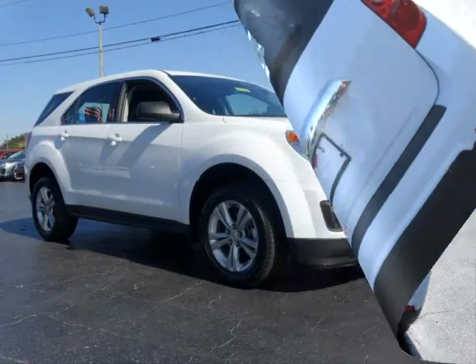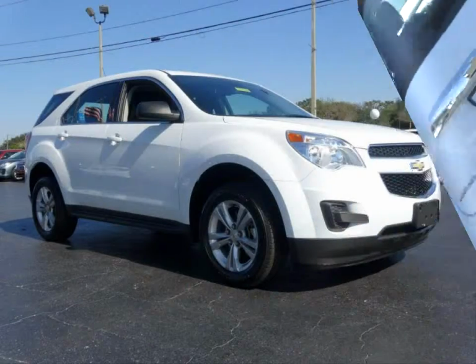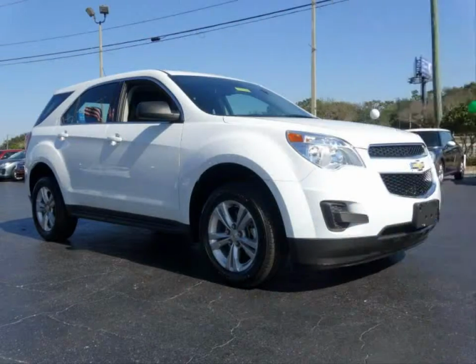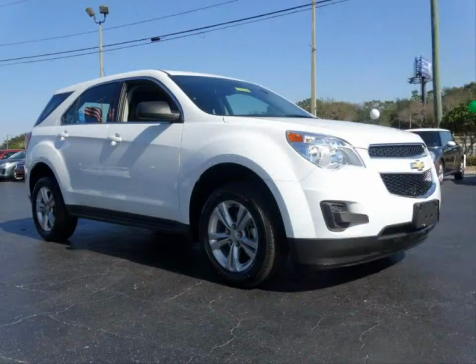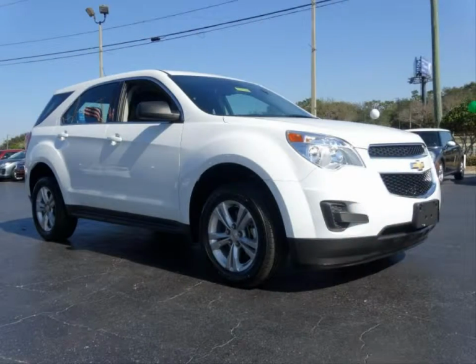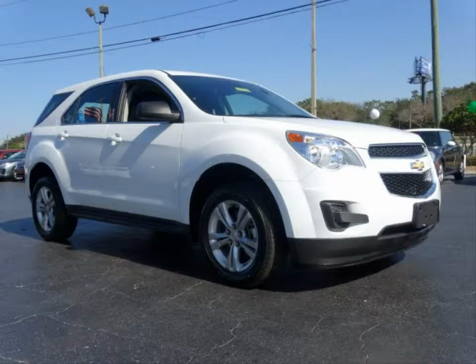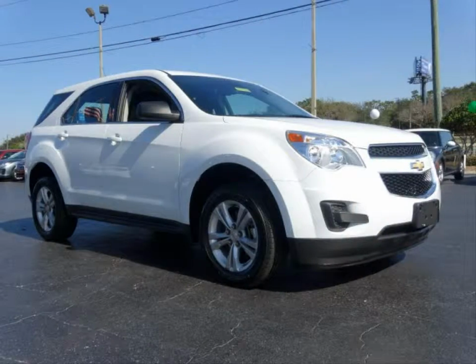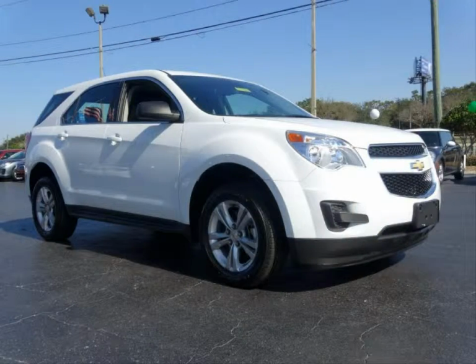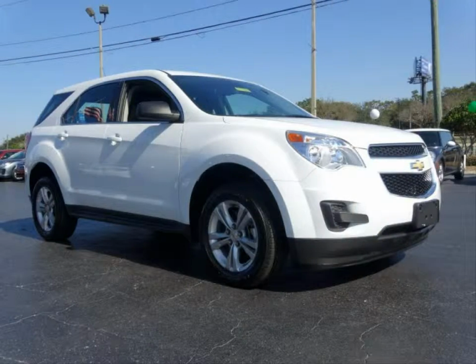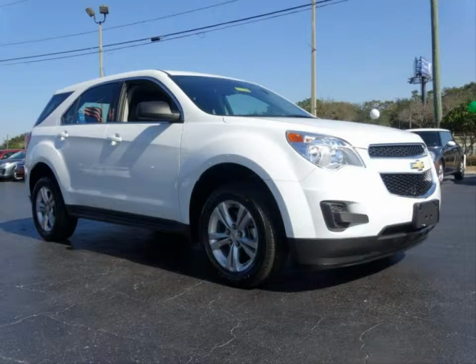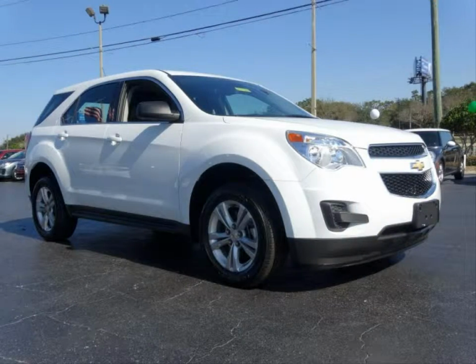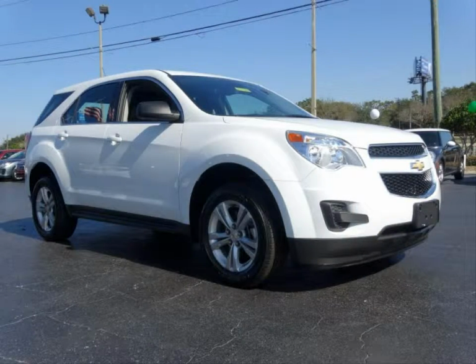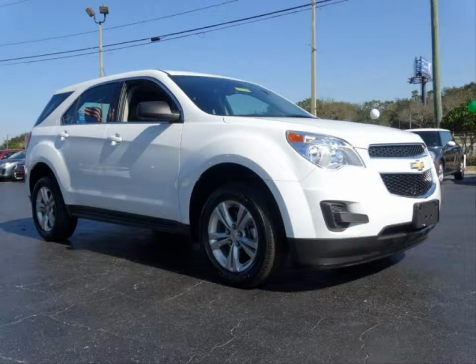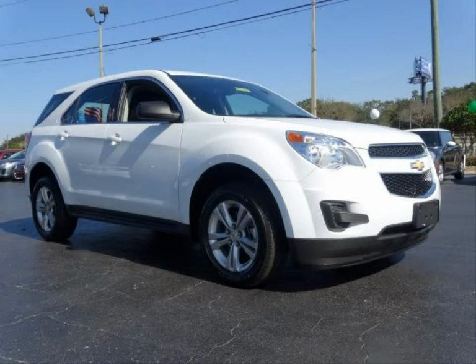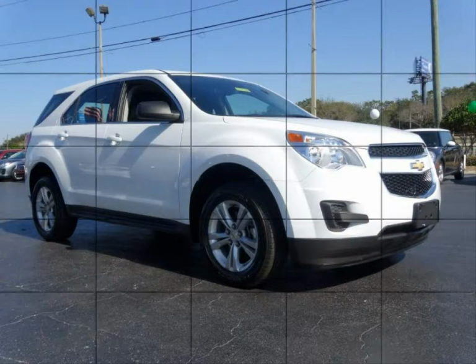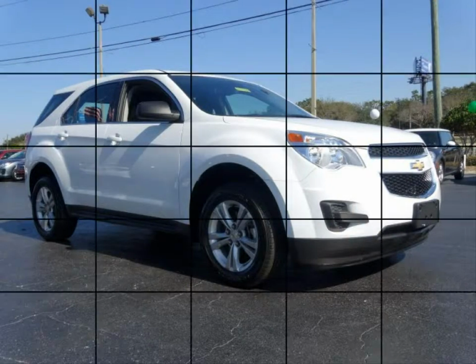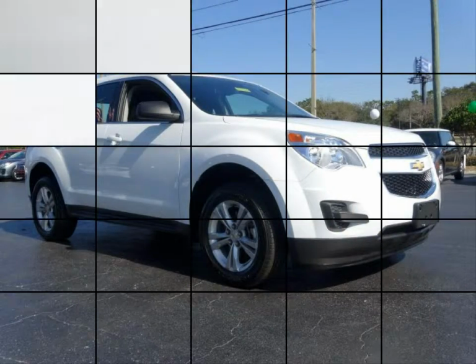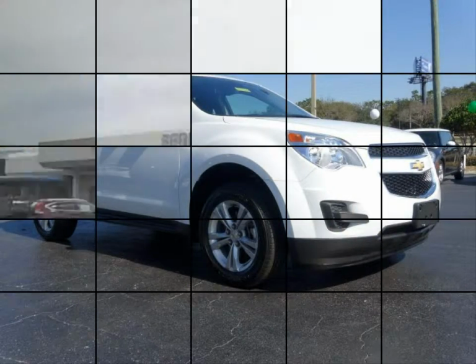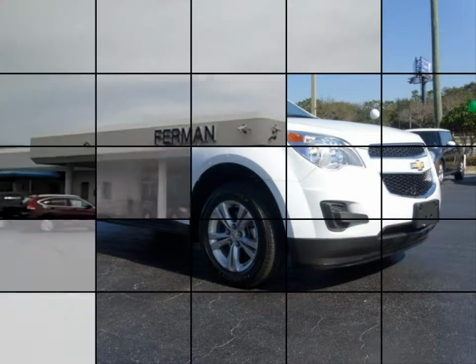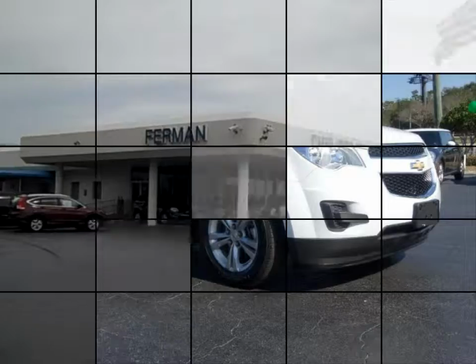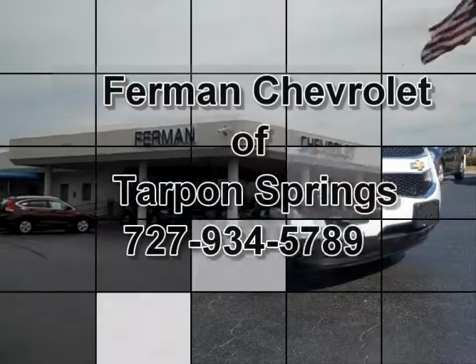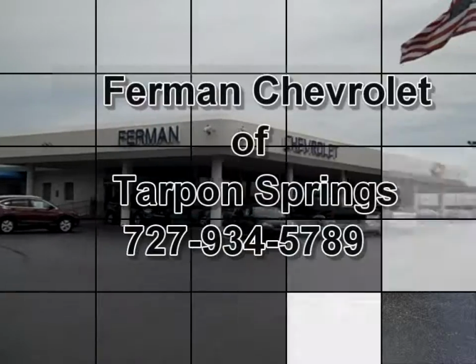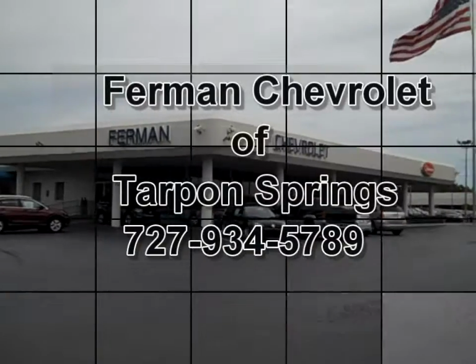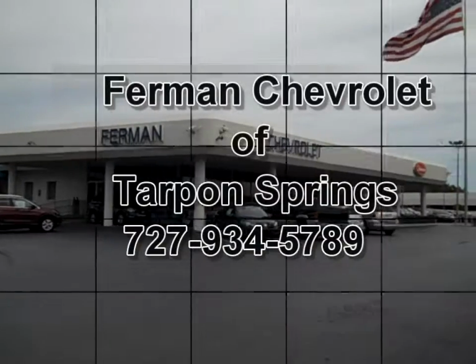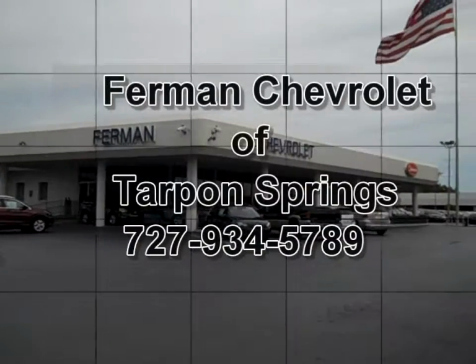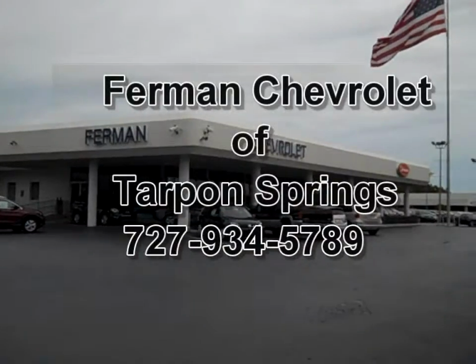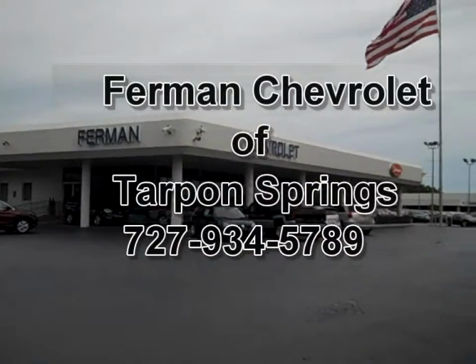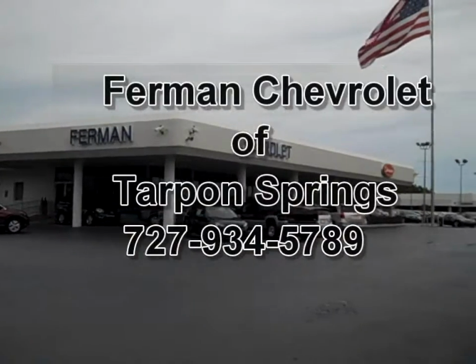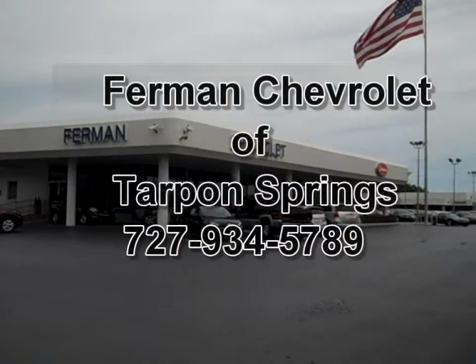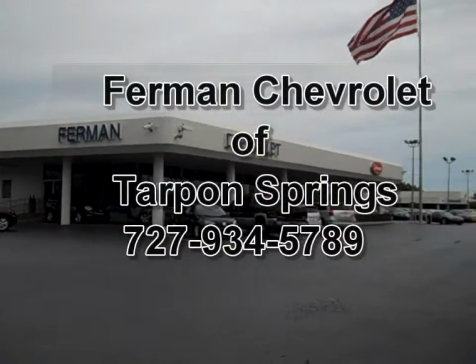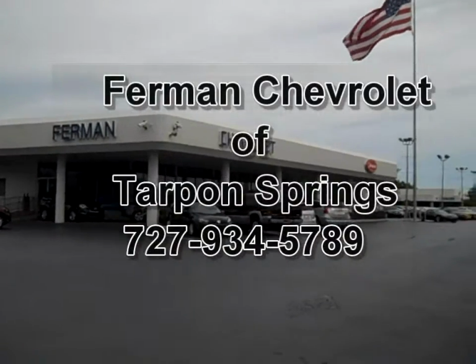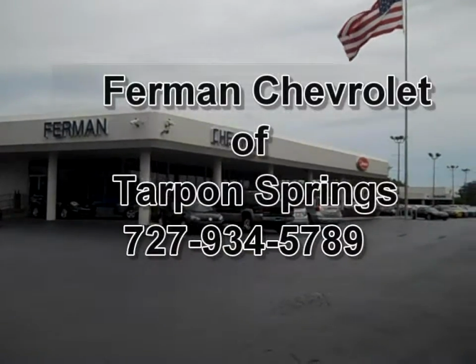This vehicle also has power heated exterior mirrors and much more. Stop by for a test drive today.